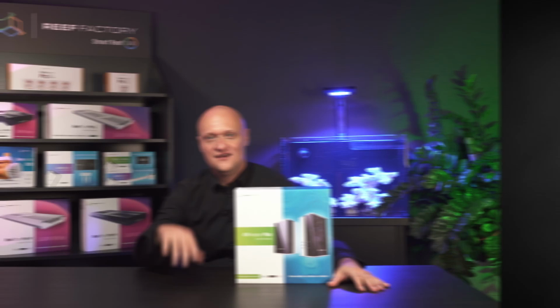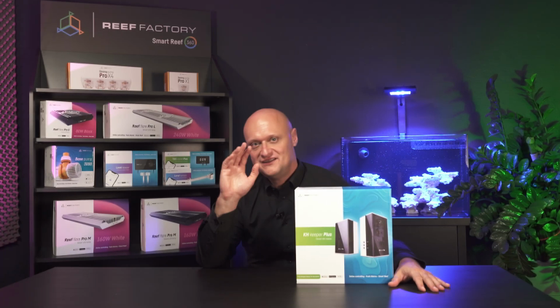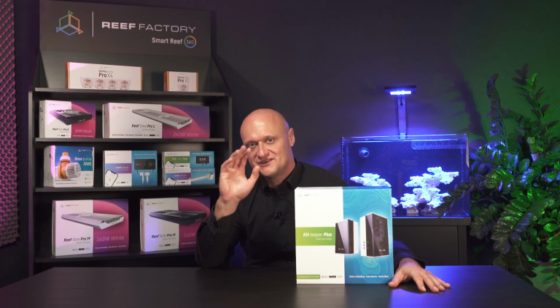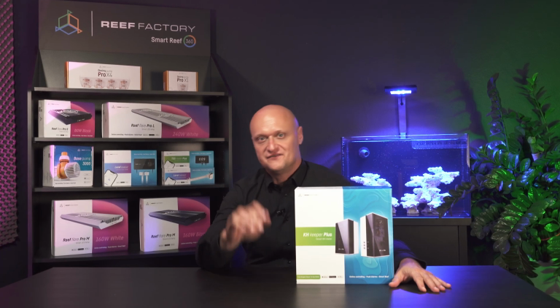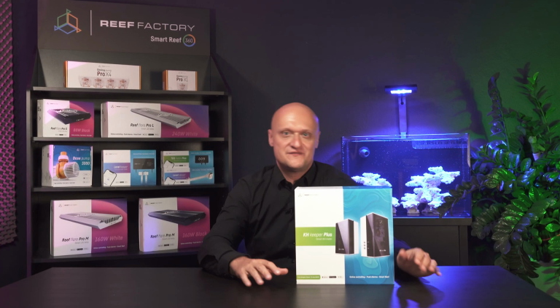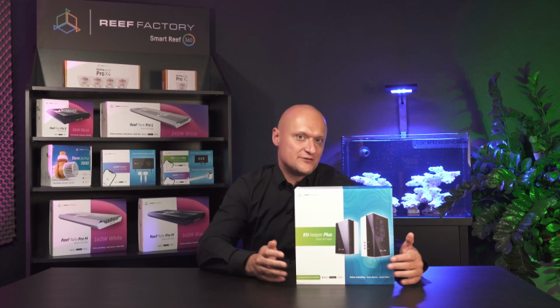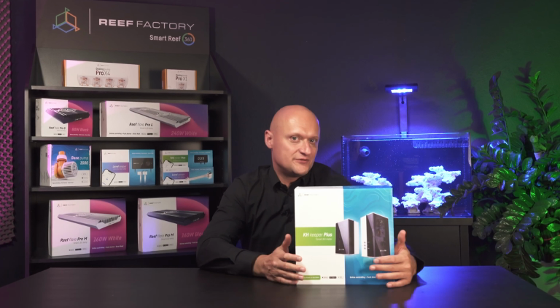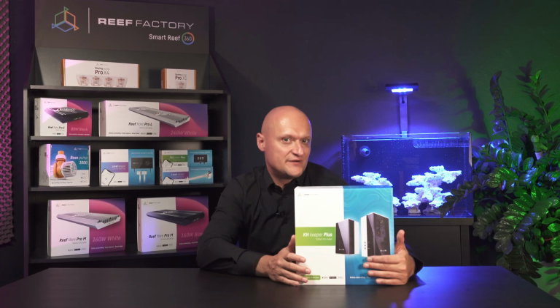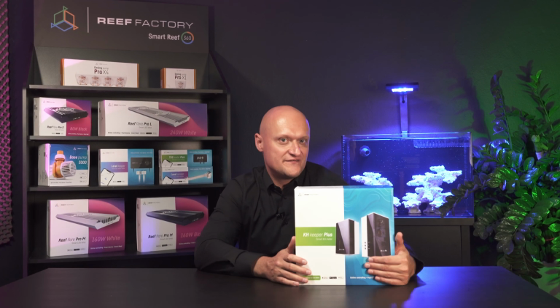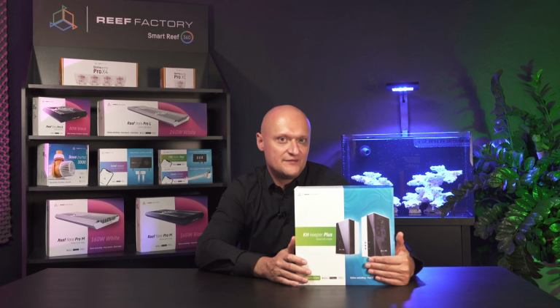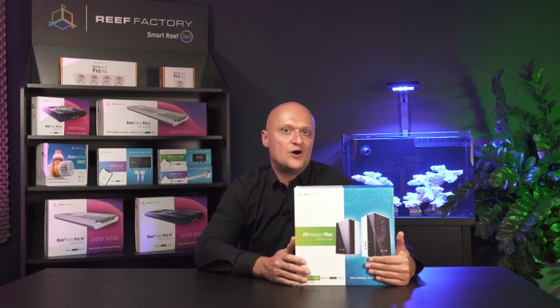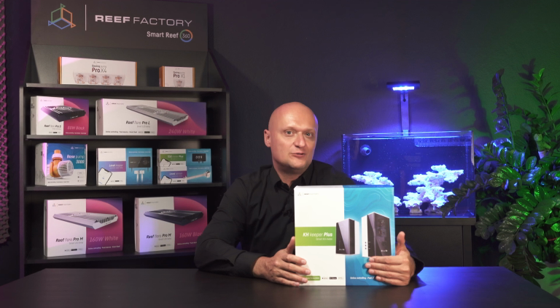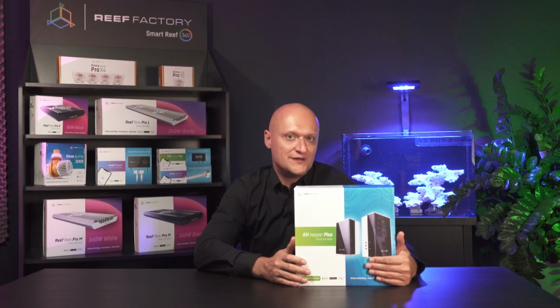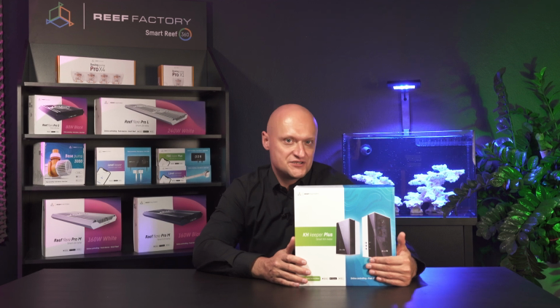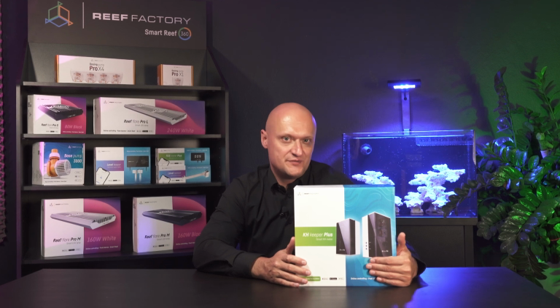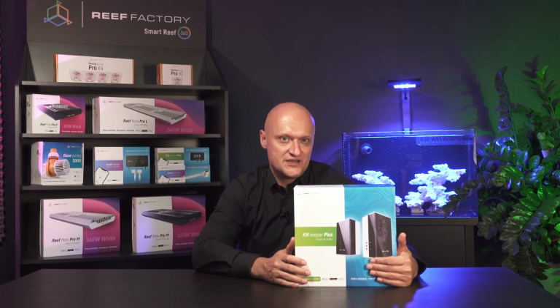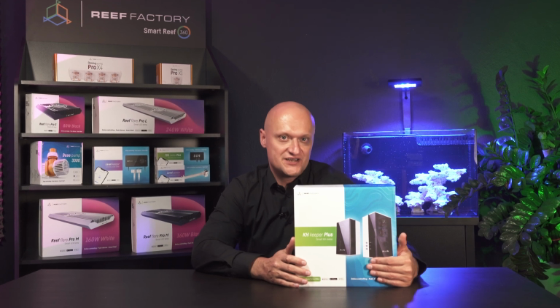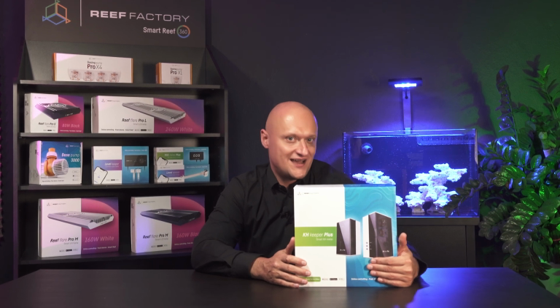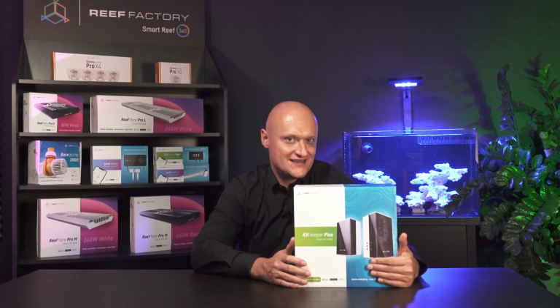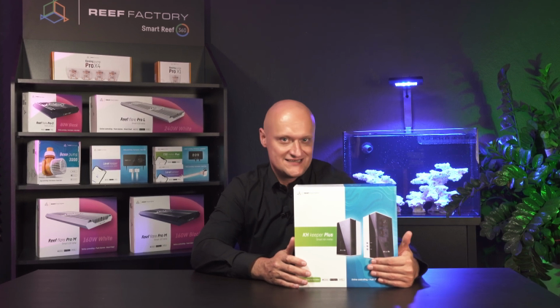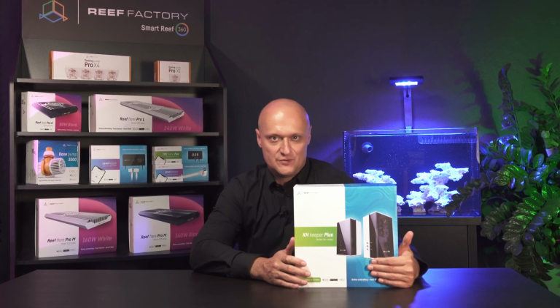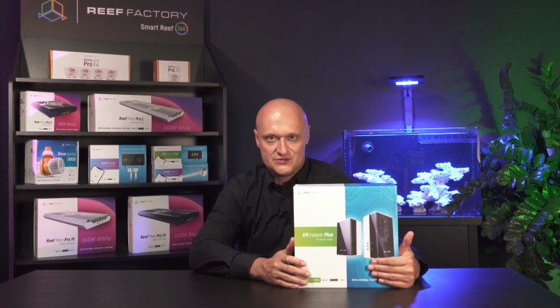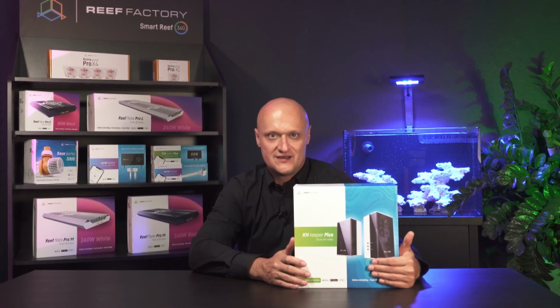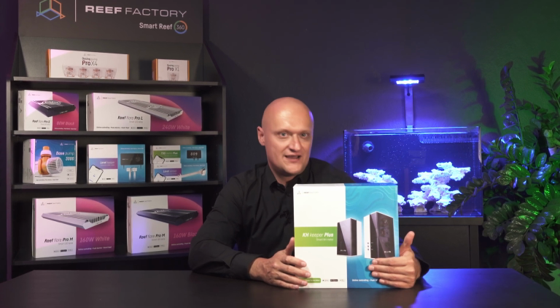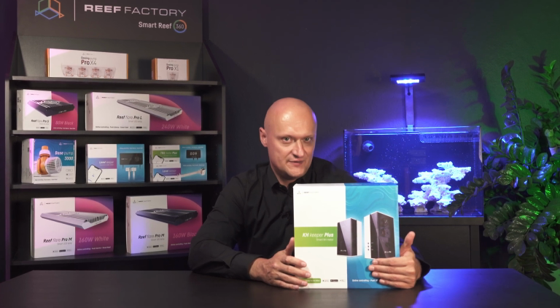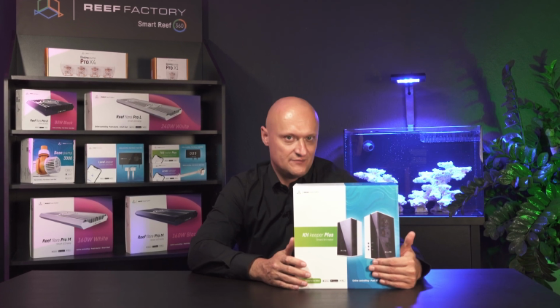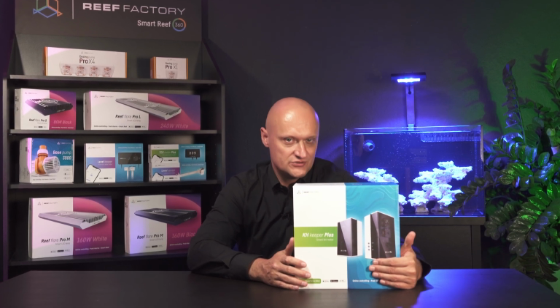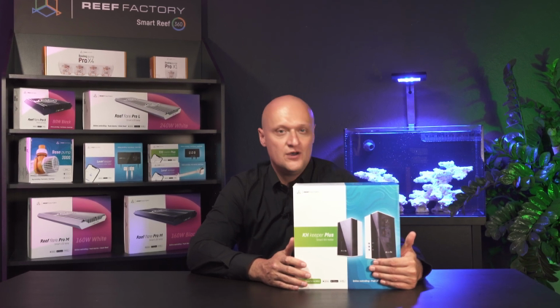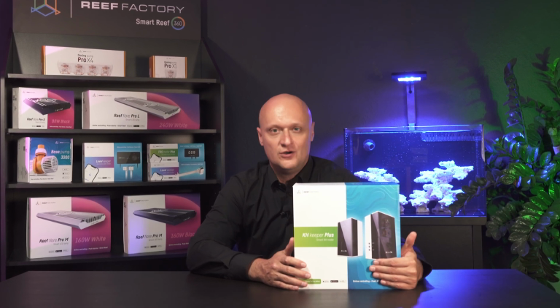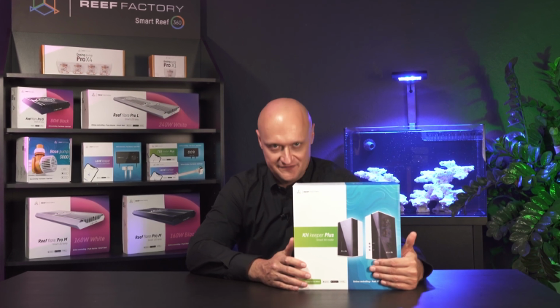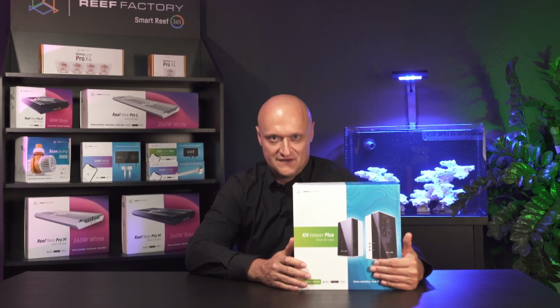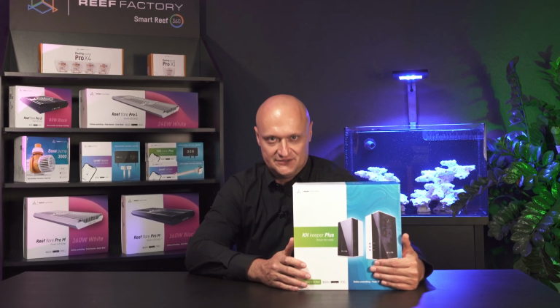Welcome! In 80 seconds, I will tell you about automatic KH measurement using KH Keeper Plus from Reef Factory.